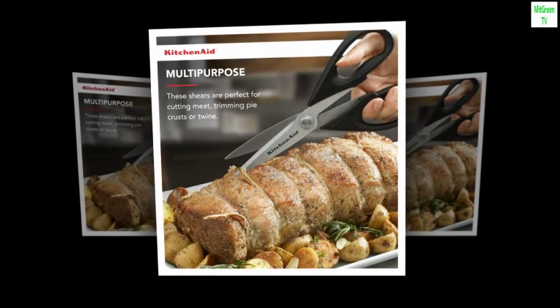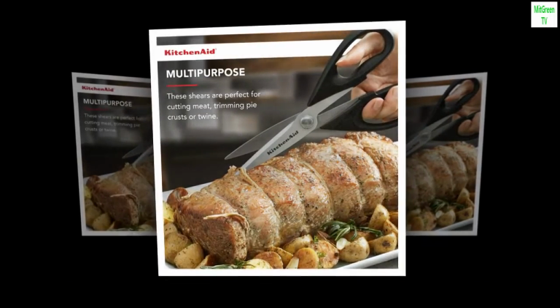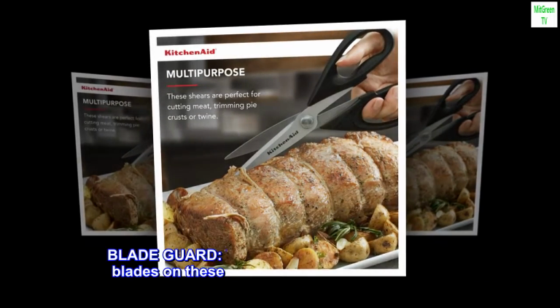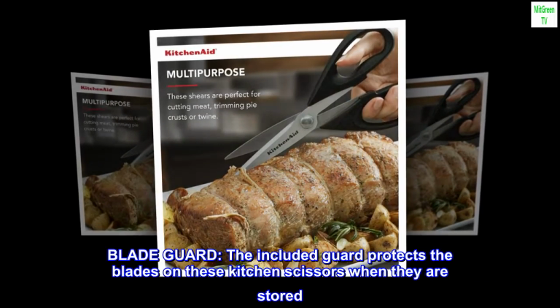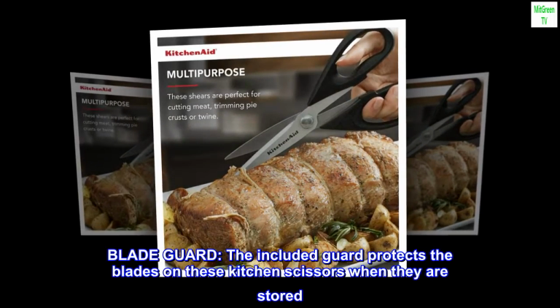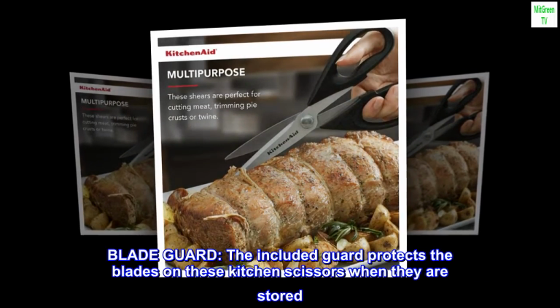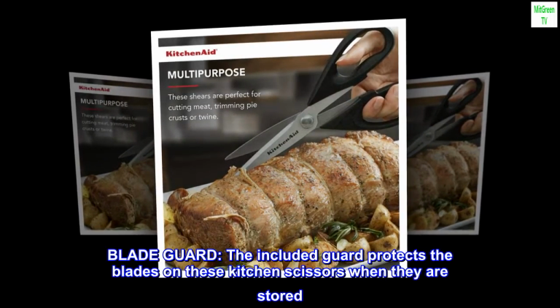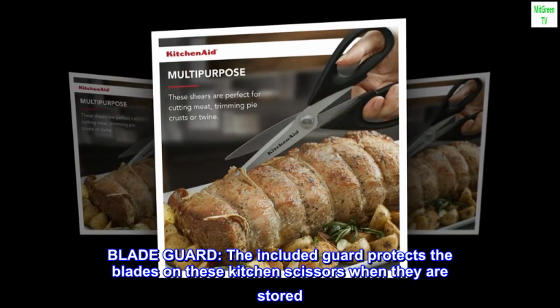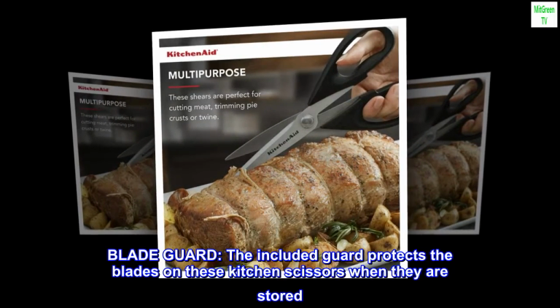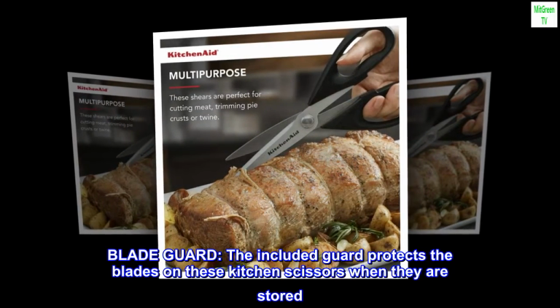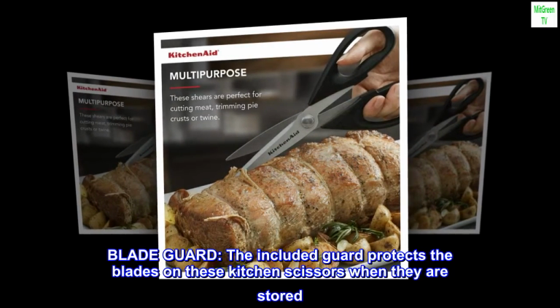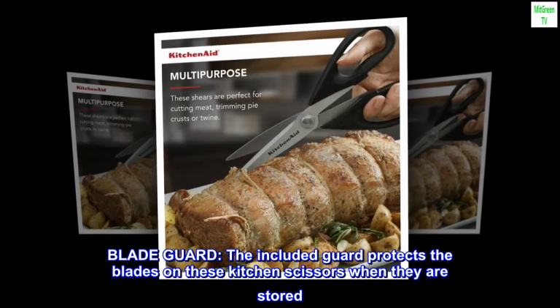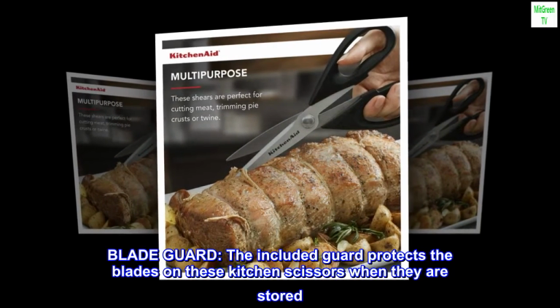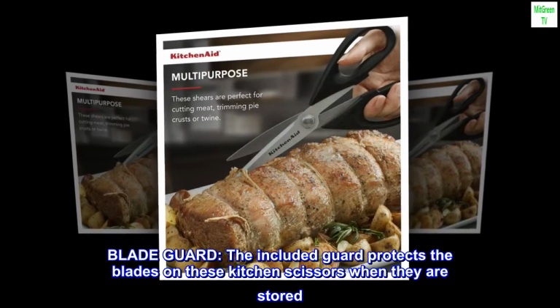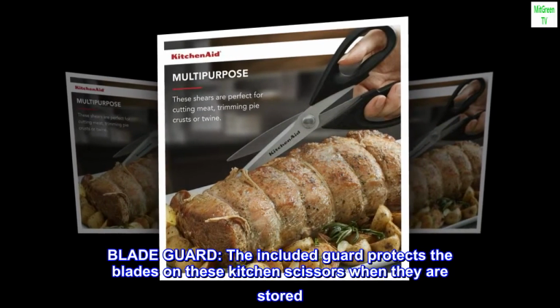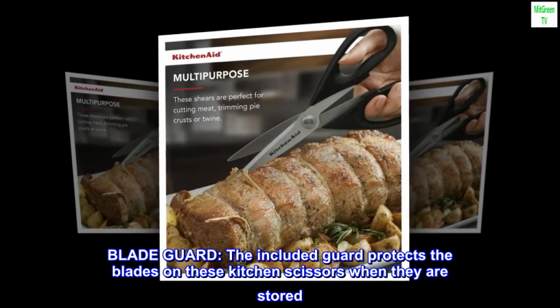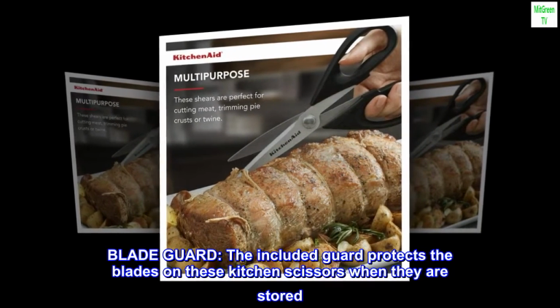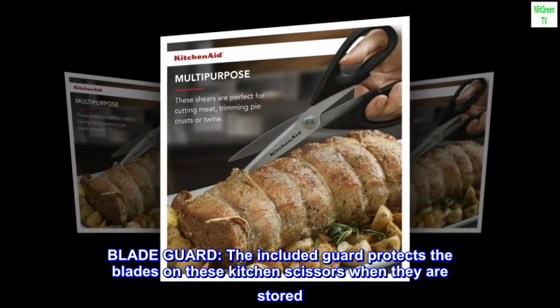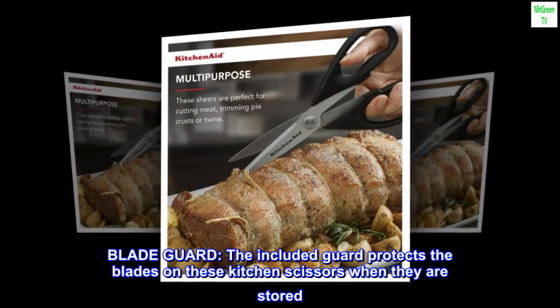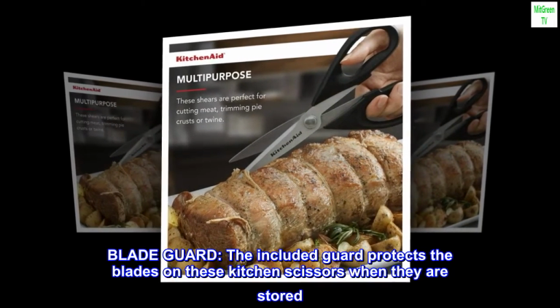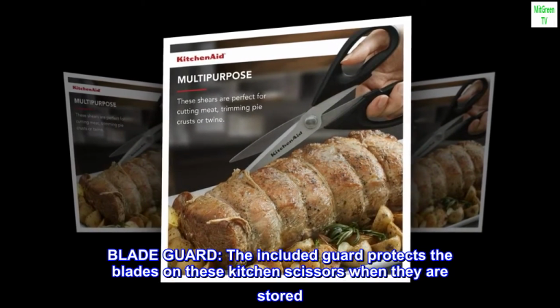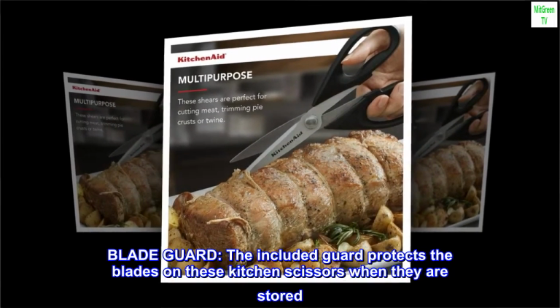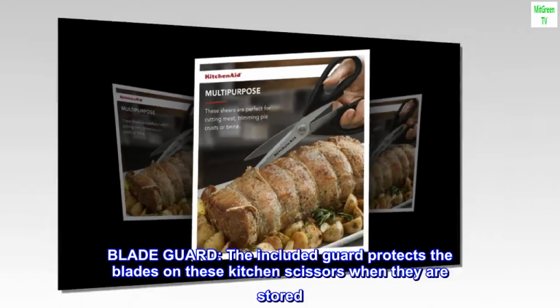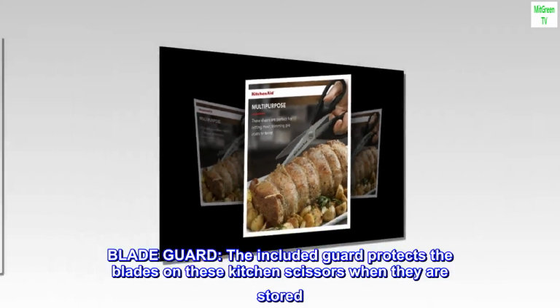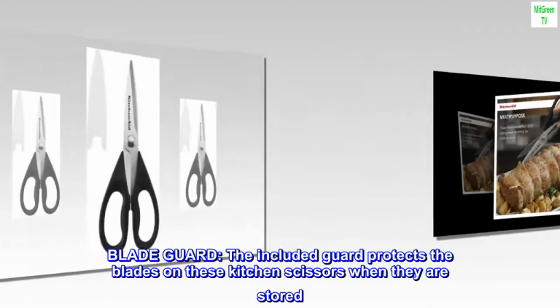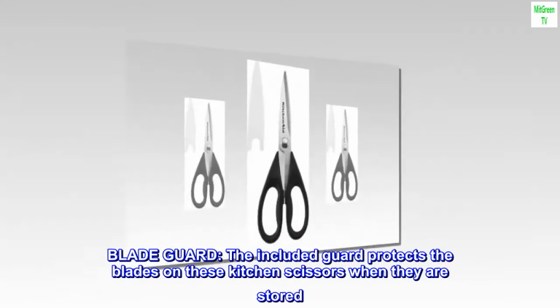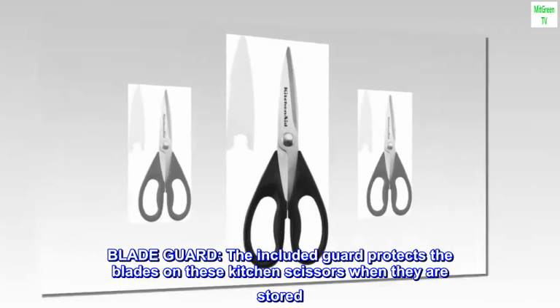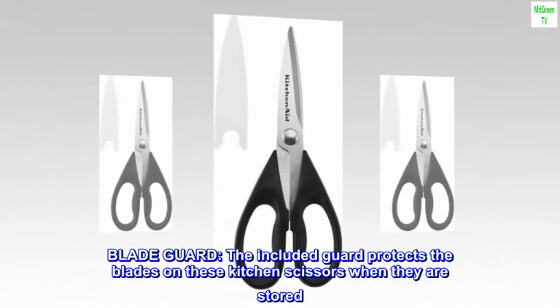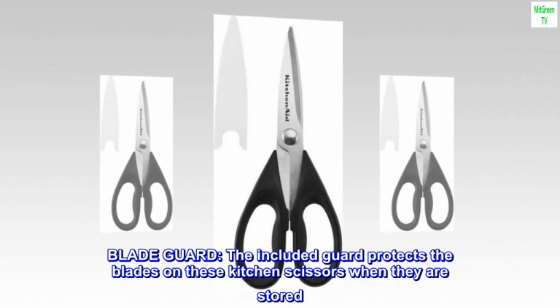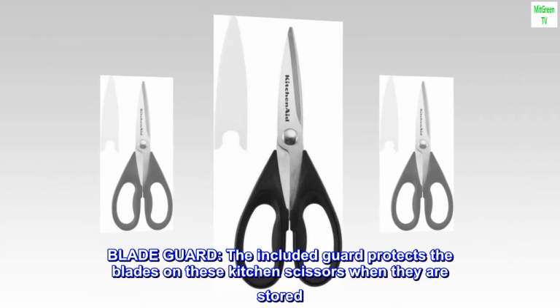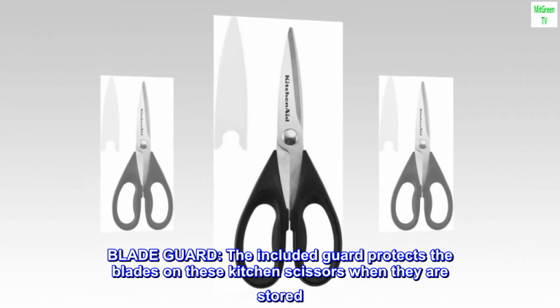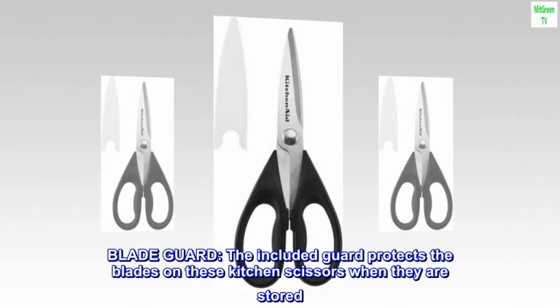Blade Guard. The included guard protects the blades on these kitchen scissors when they are stored.